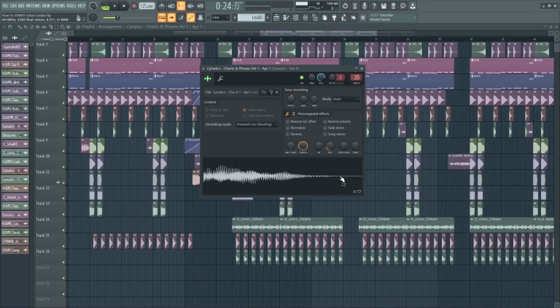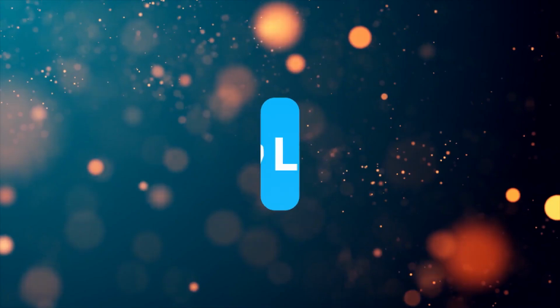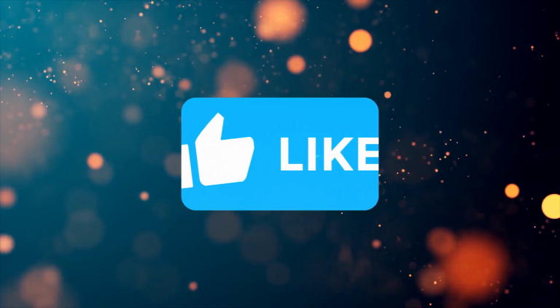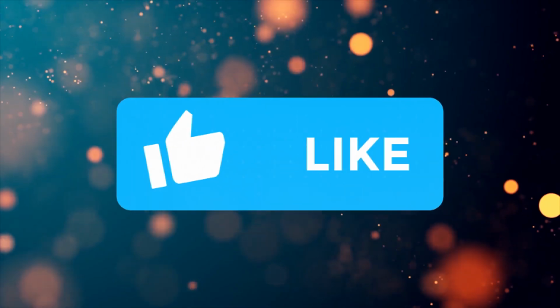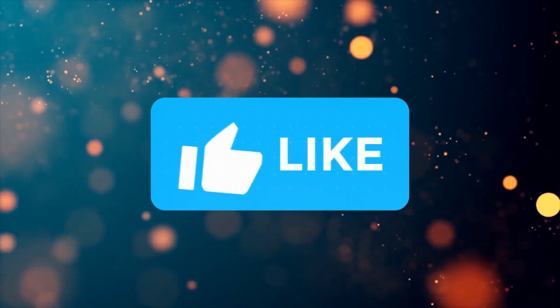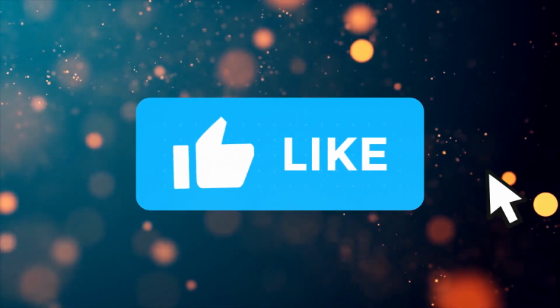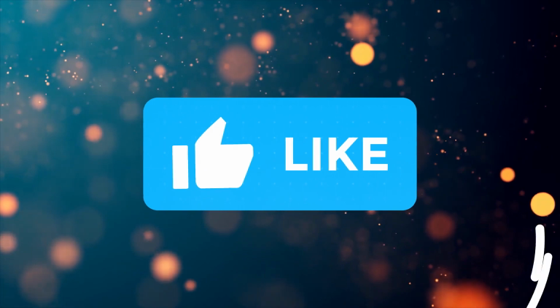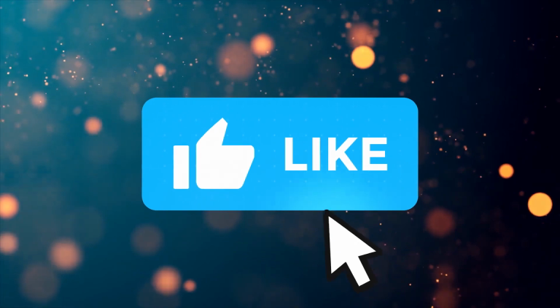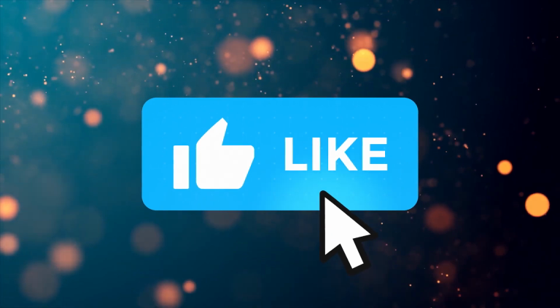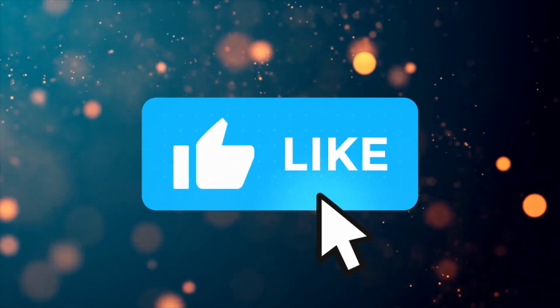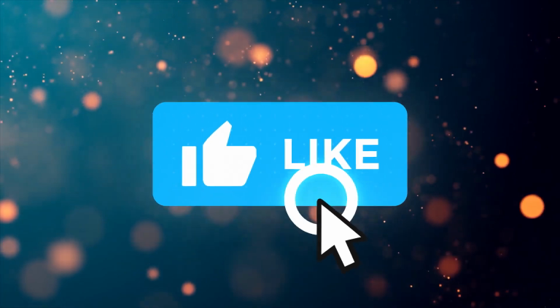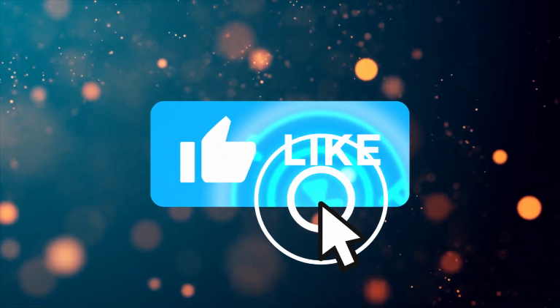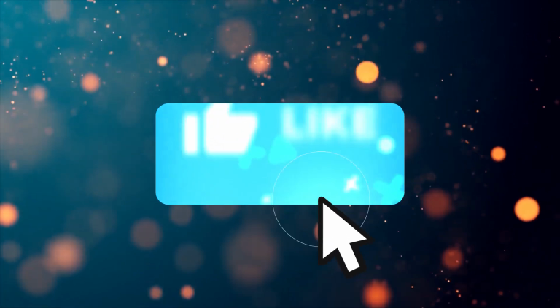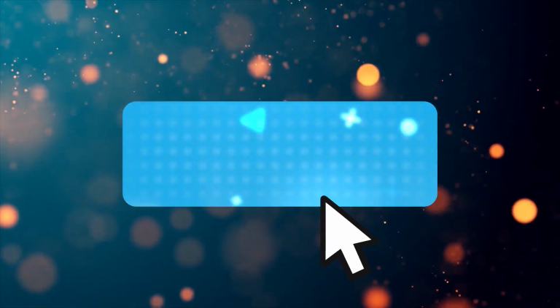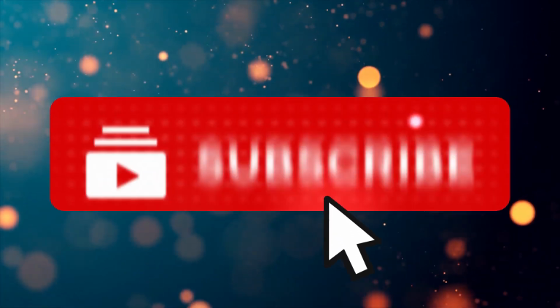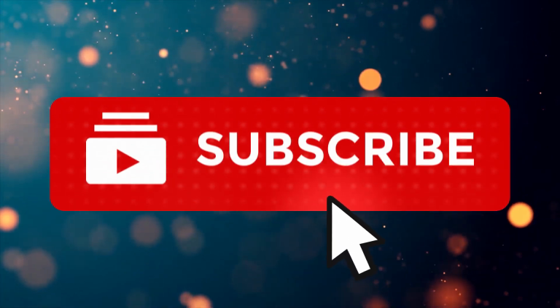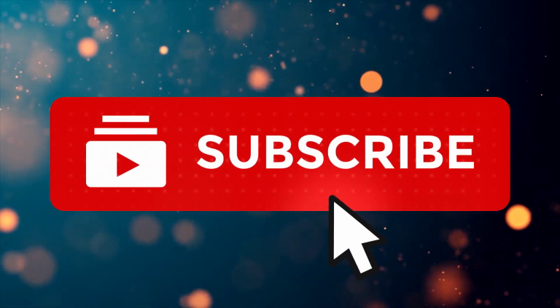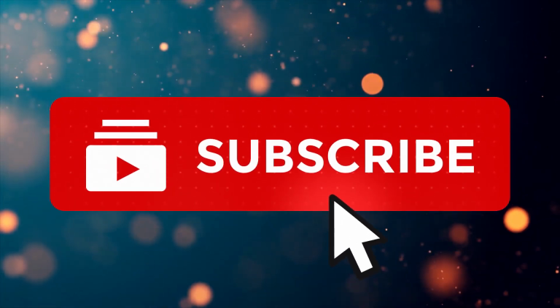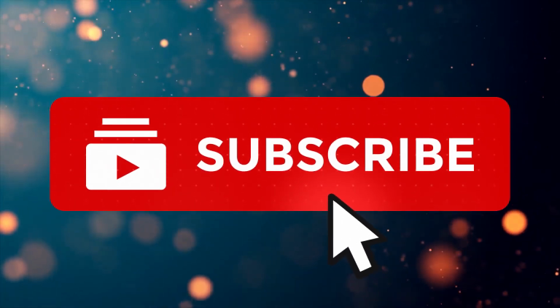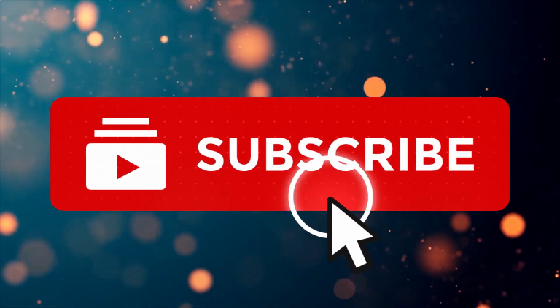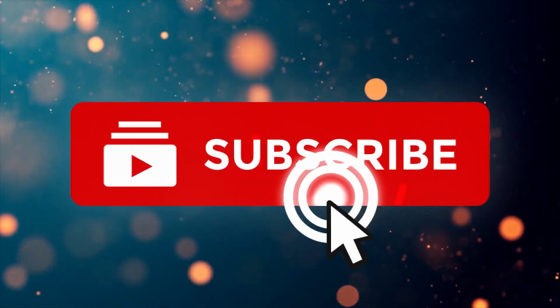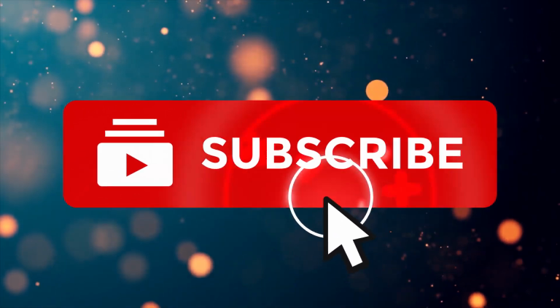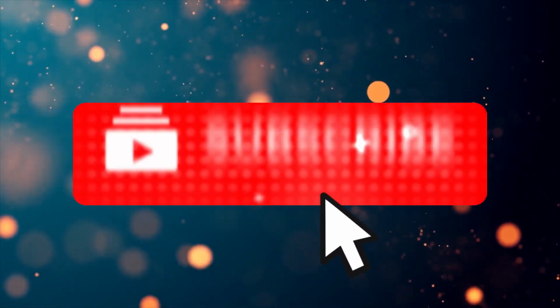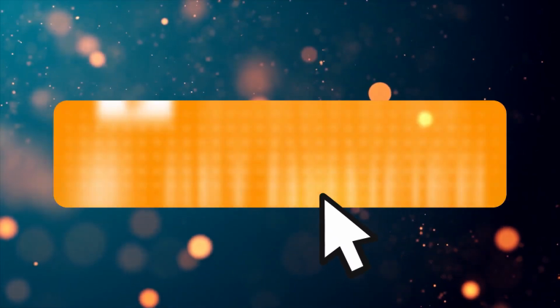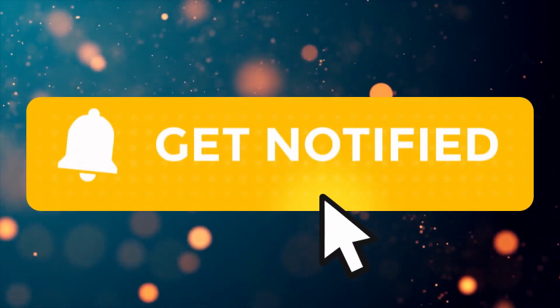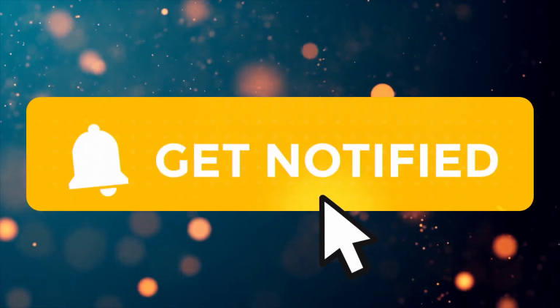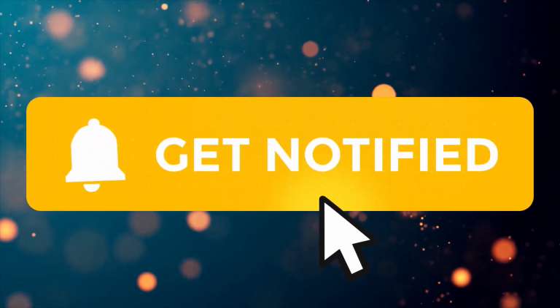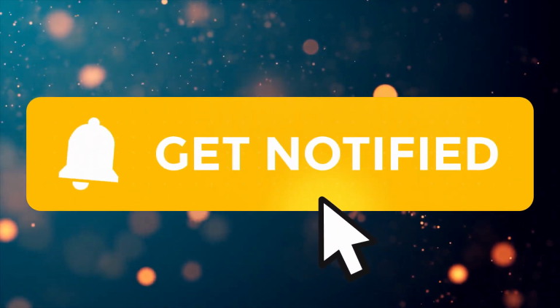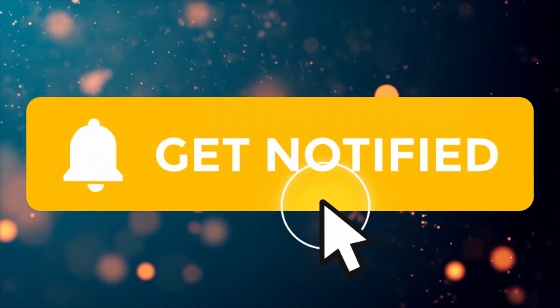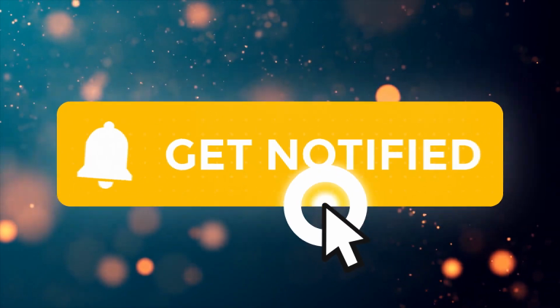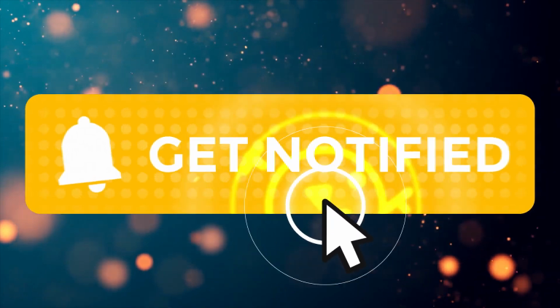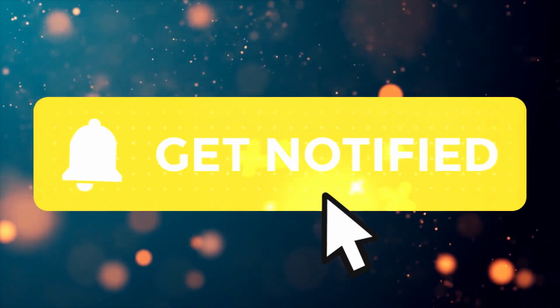Be sure to smash that like button and subscribe if you want more videos like this. Thanks for watching and let's listen to the final result.